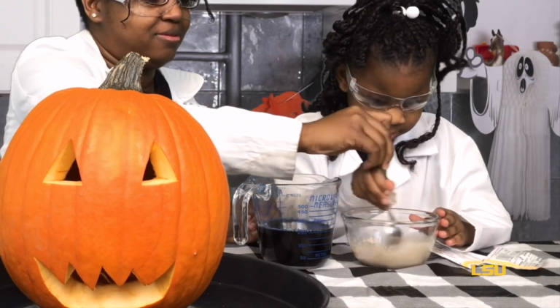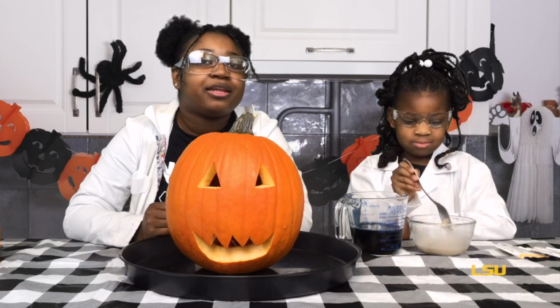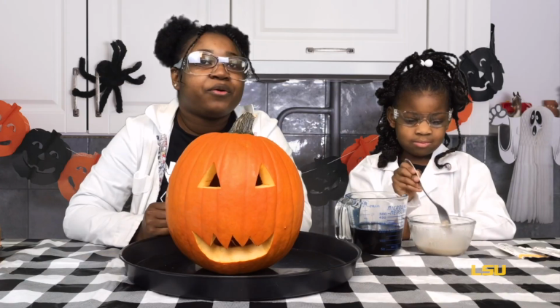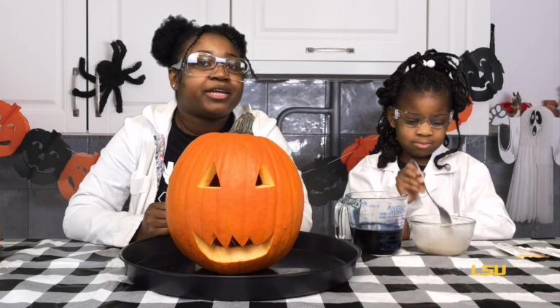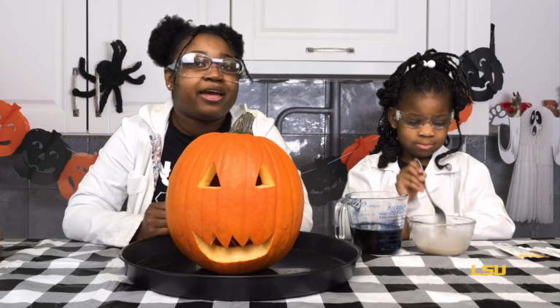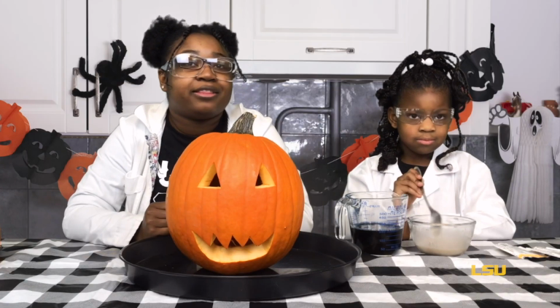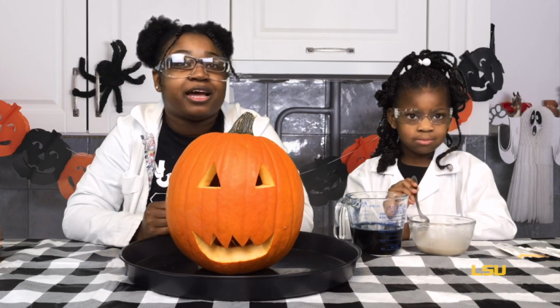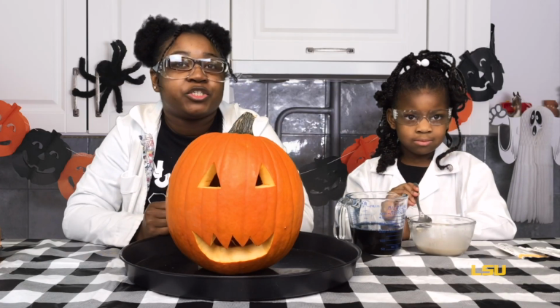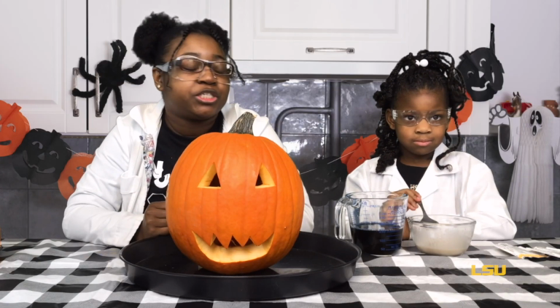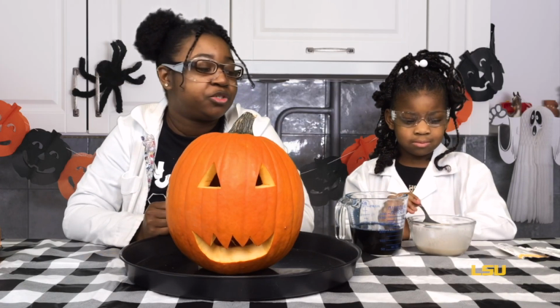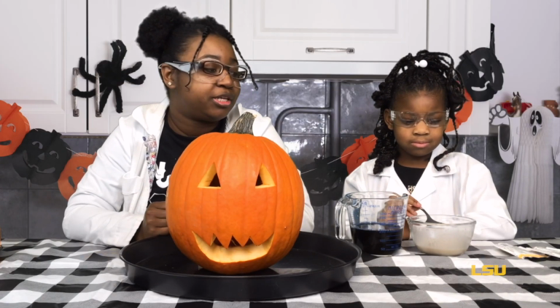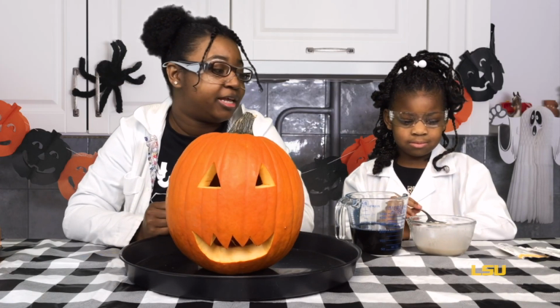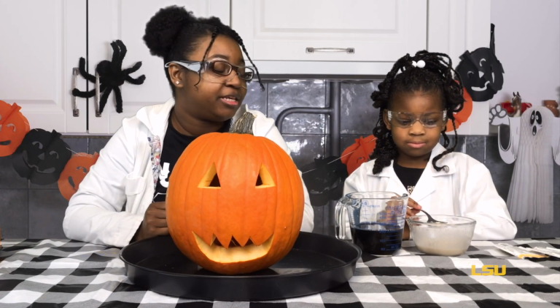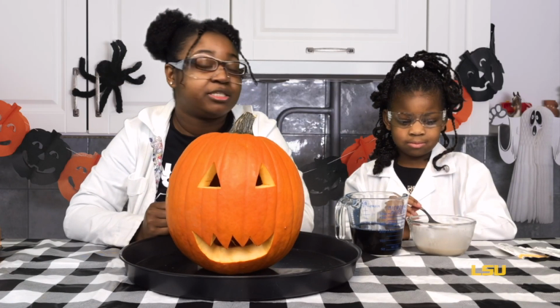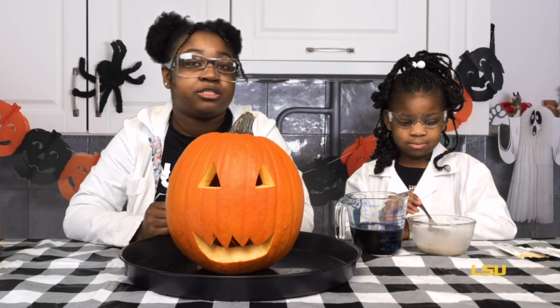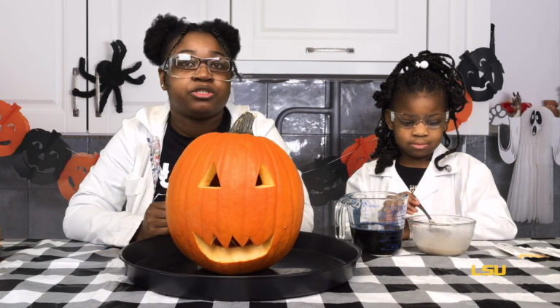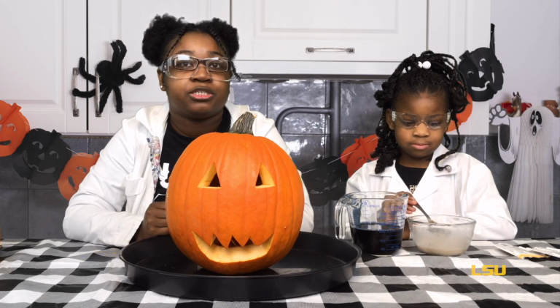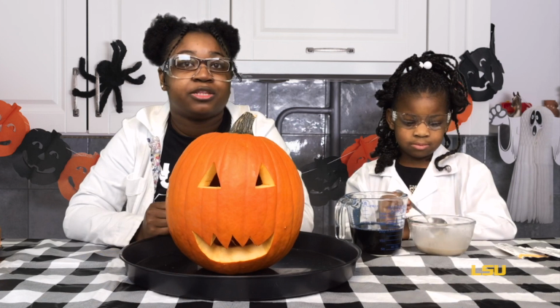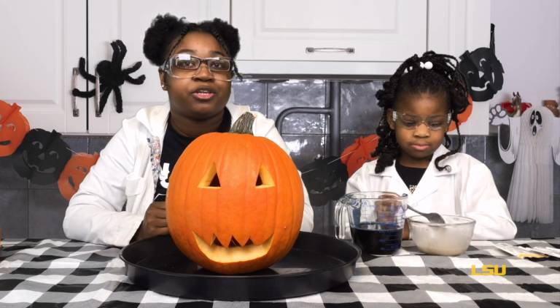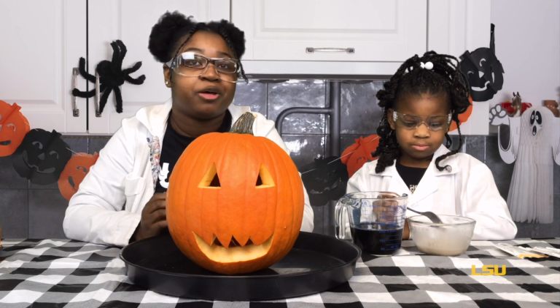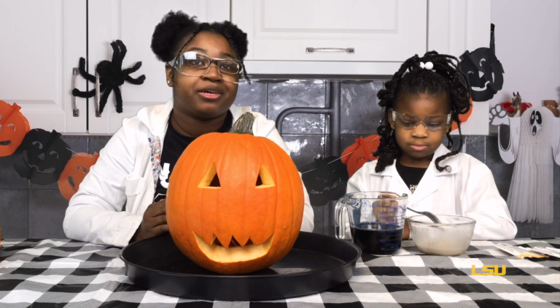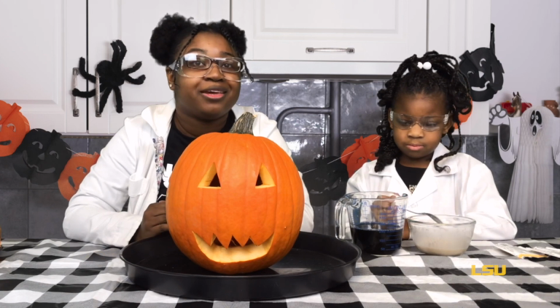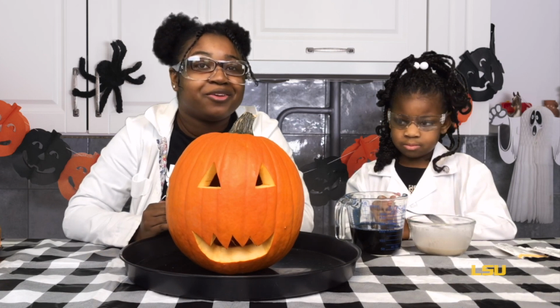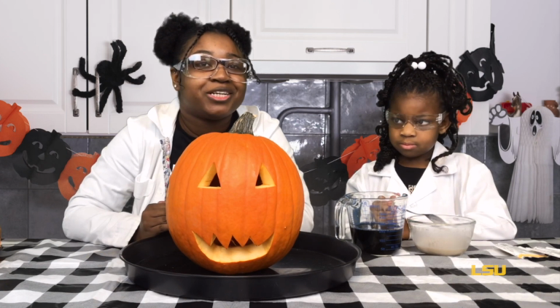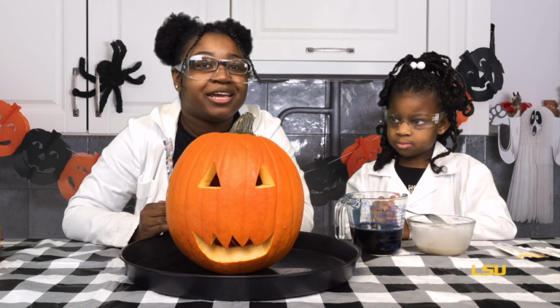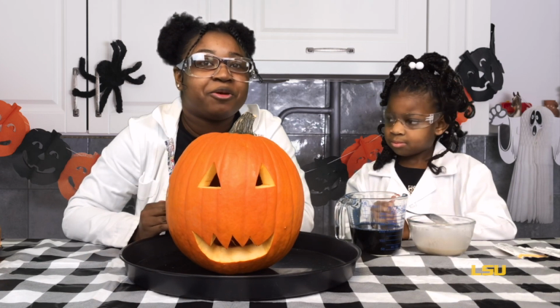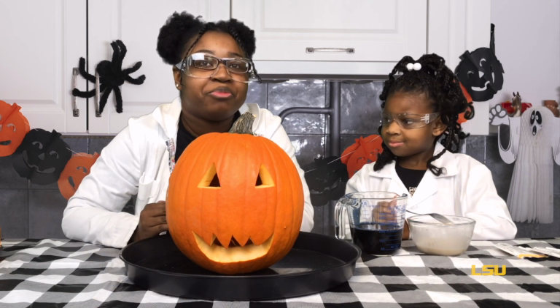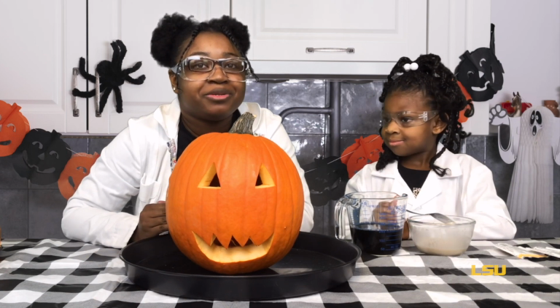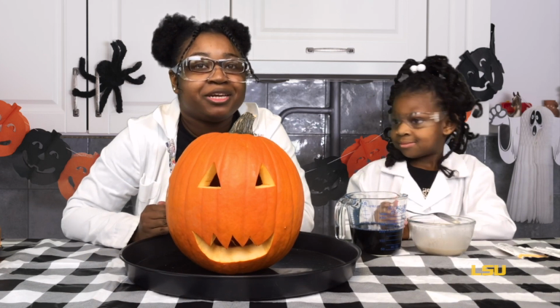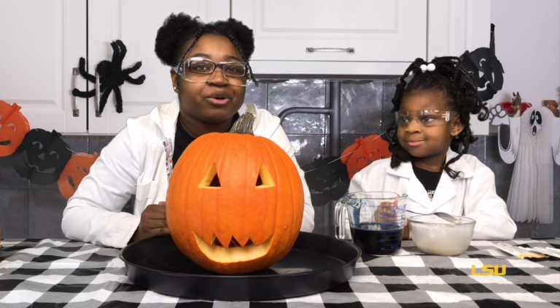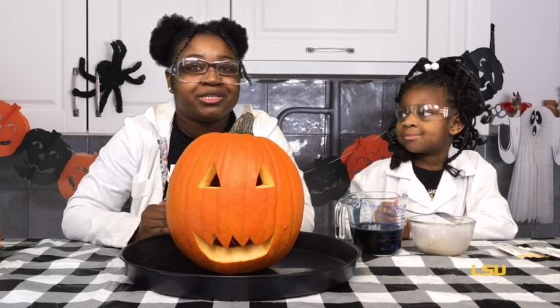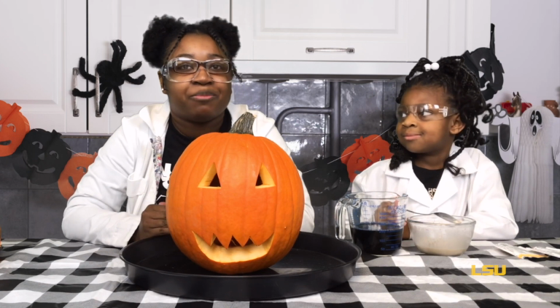Now we're going to add the hydrogen solution and the yeast solution together in the pumpkin and watch a bubbly eruption happen.